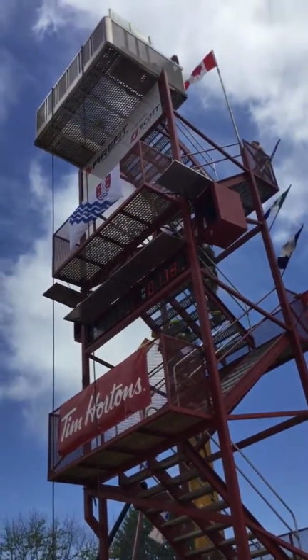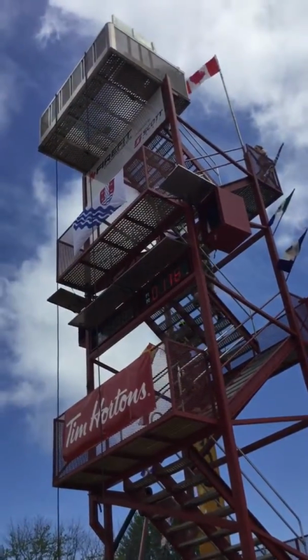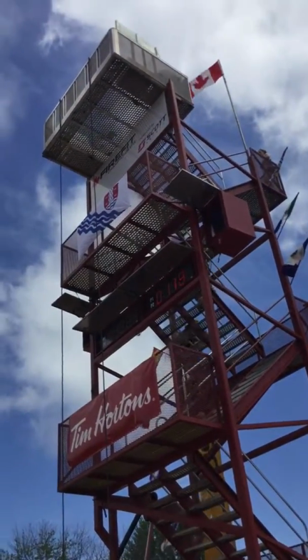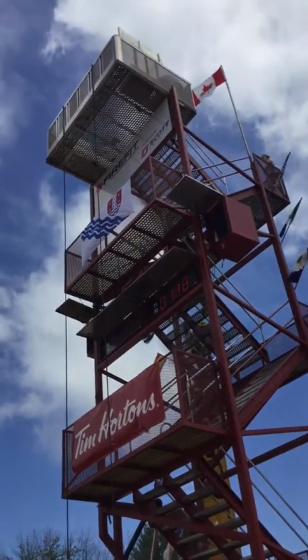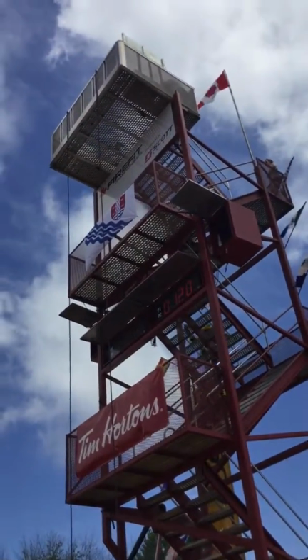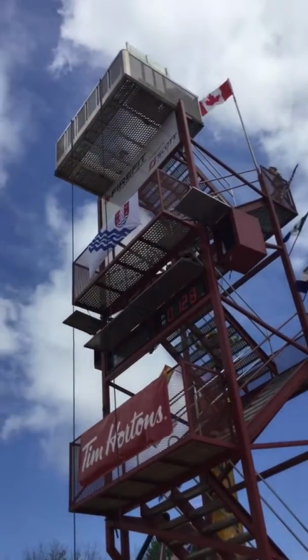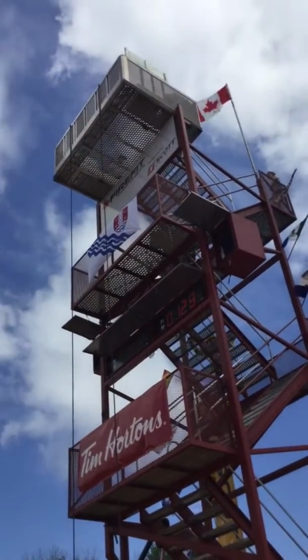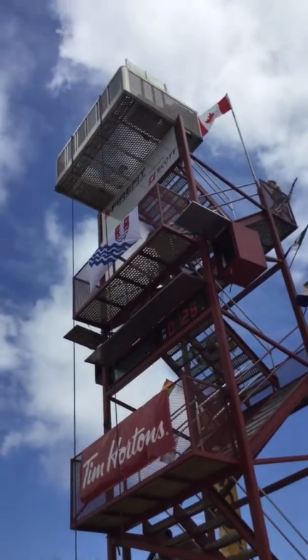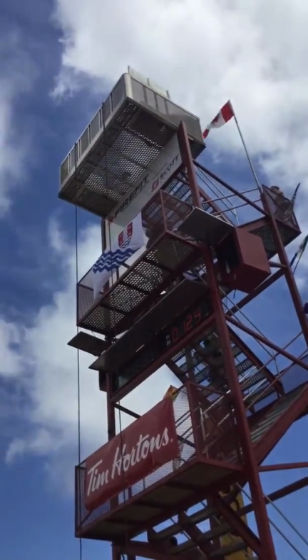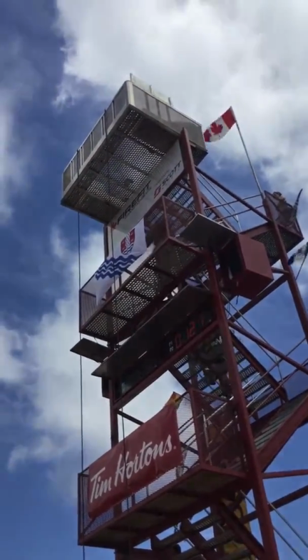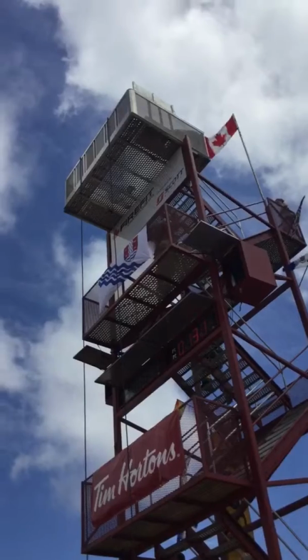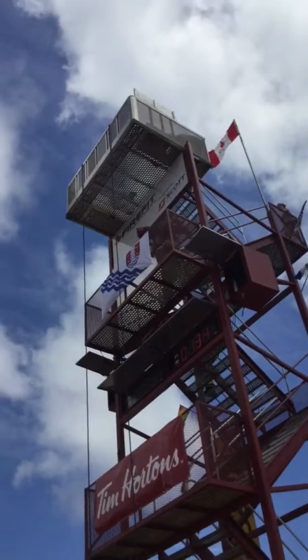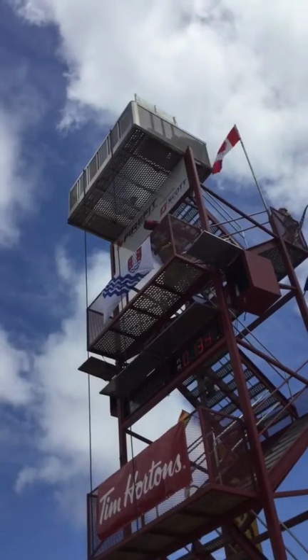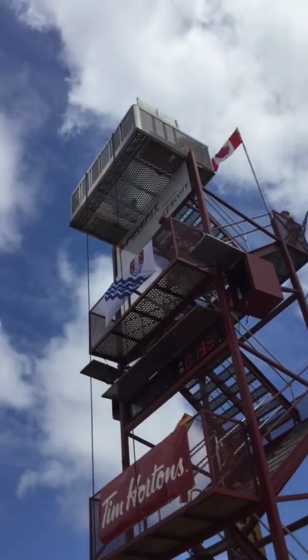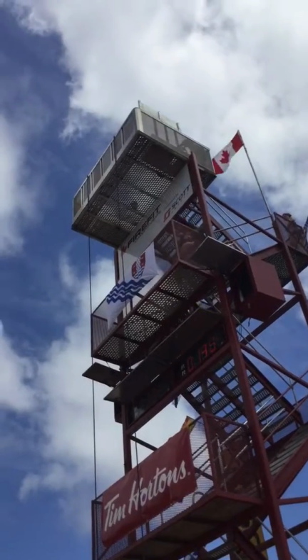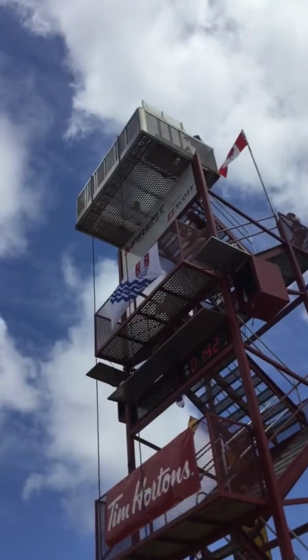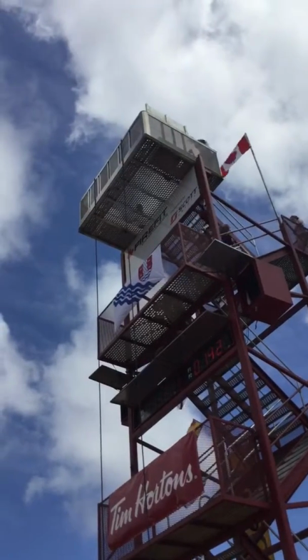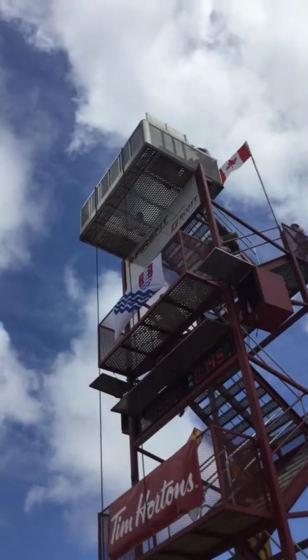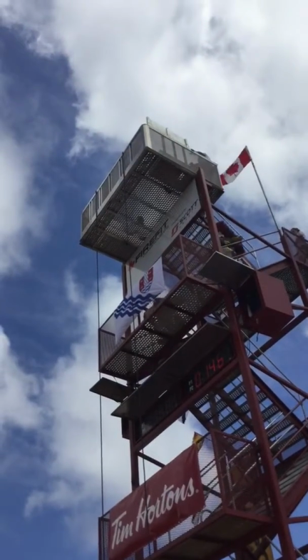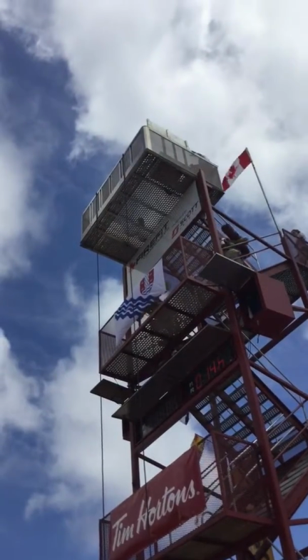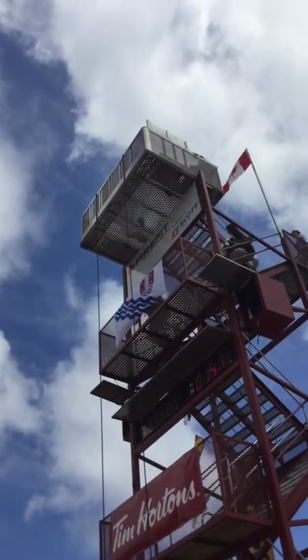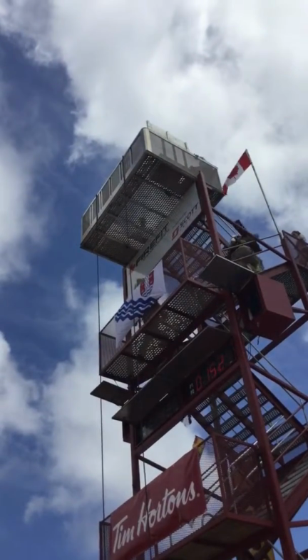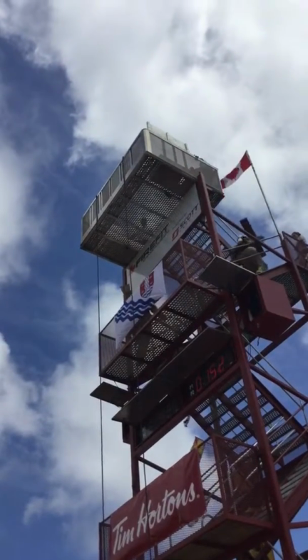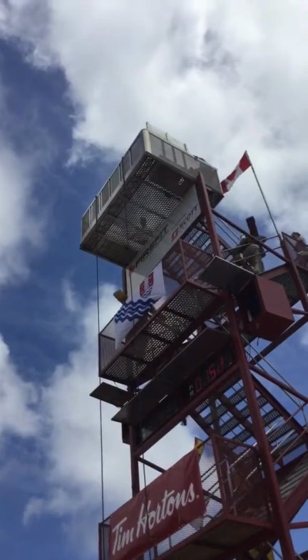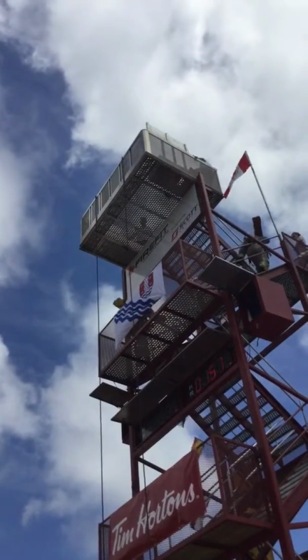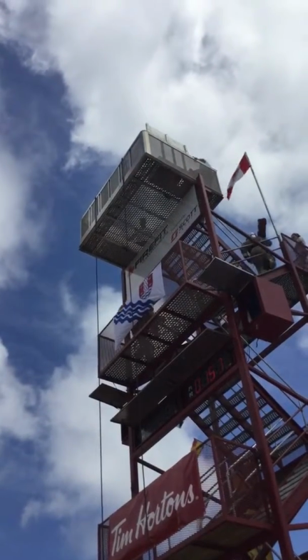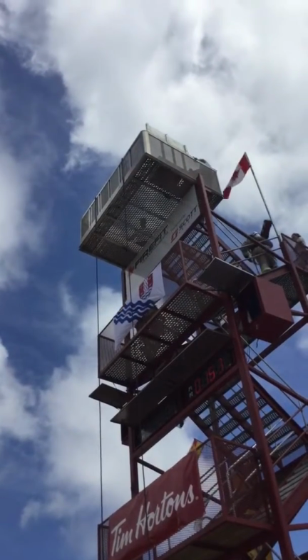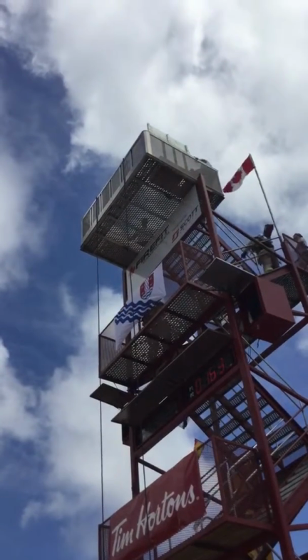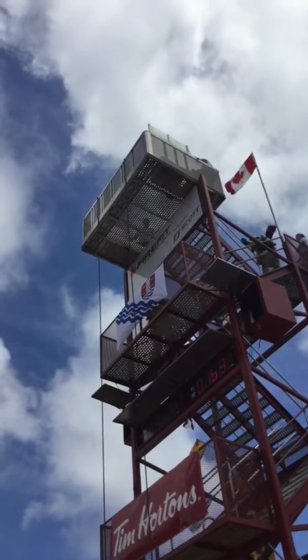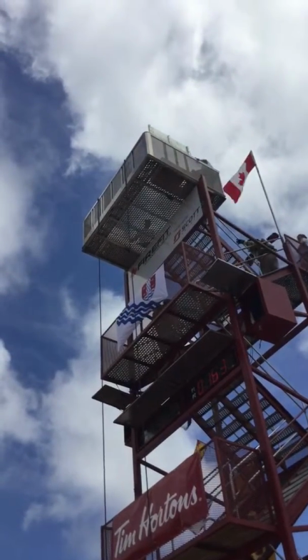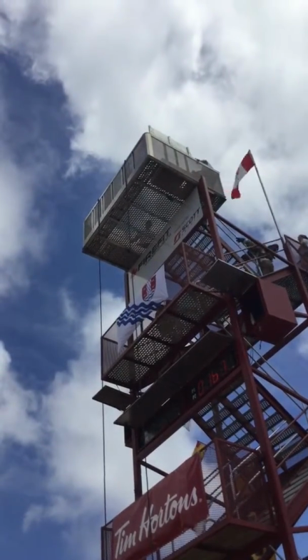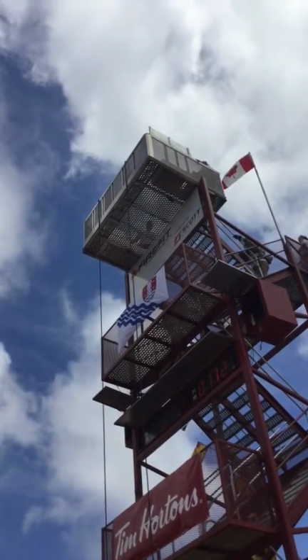Taking the climb up — 40 feet, 60 steps. Nick at 24, Devin at 25.